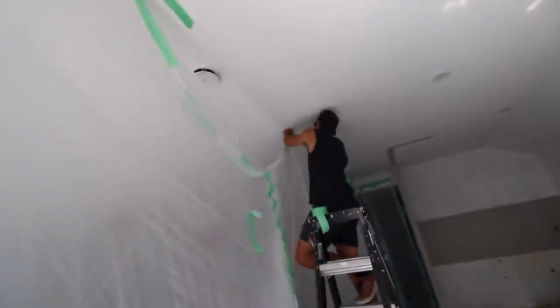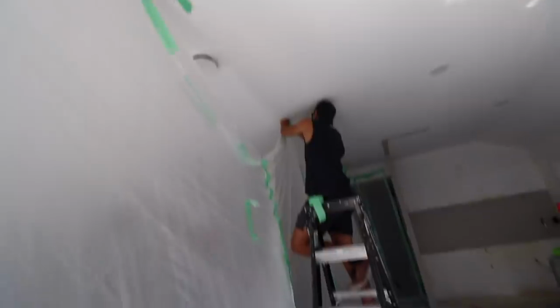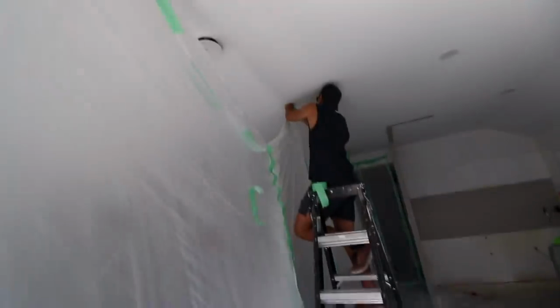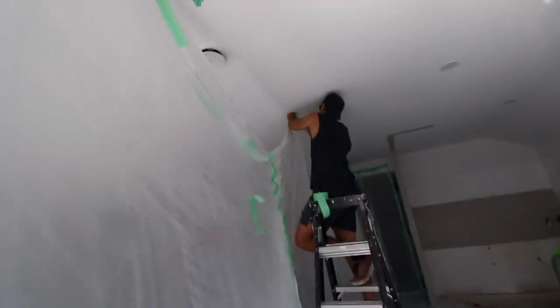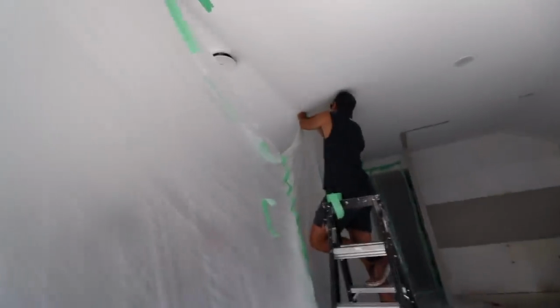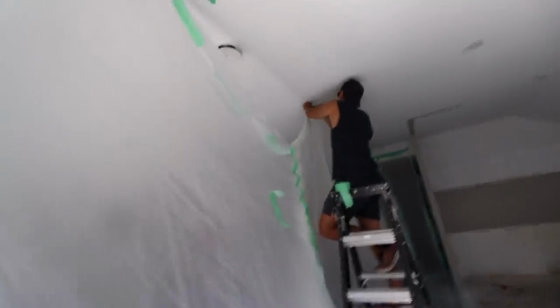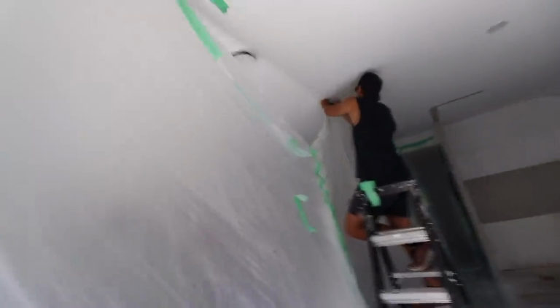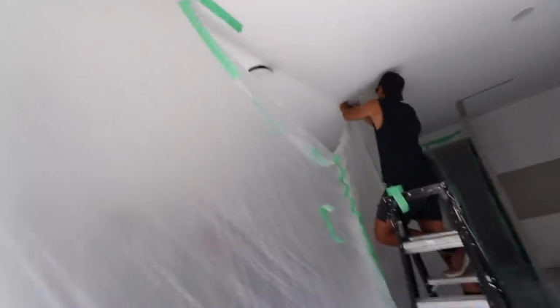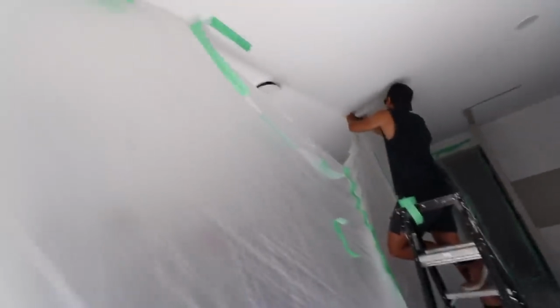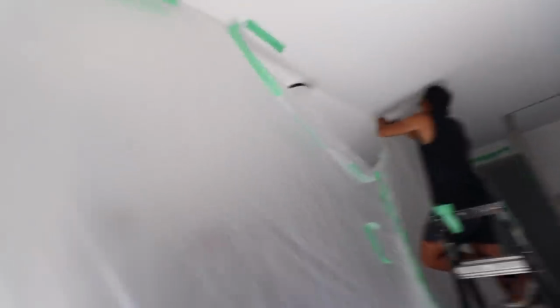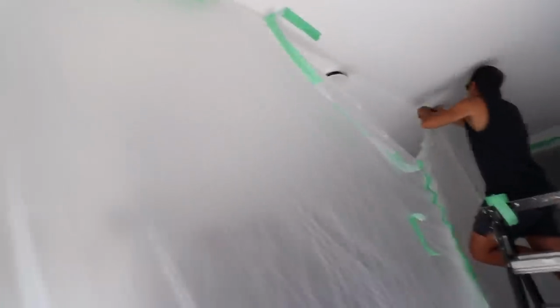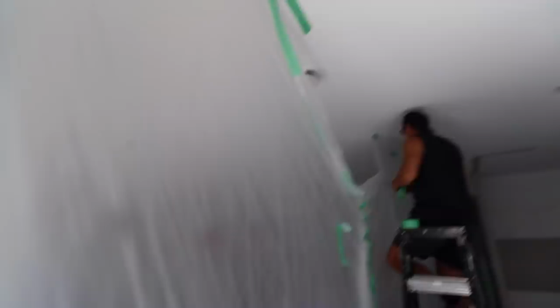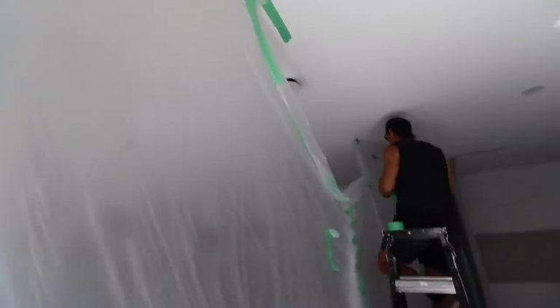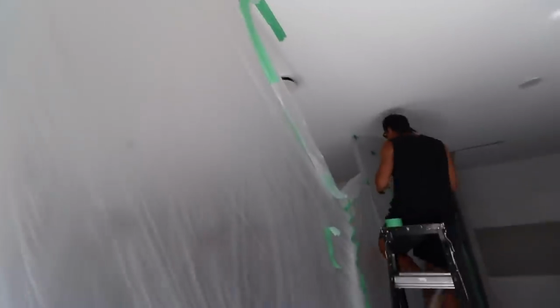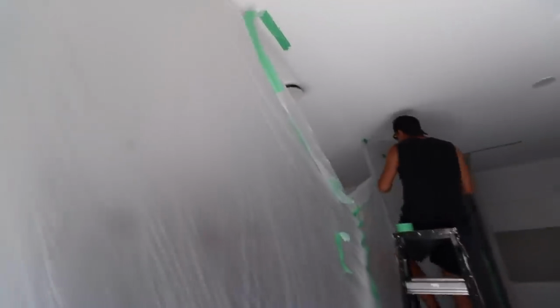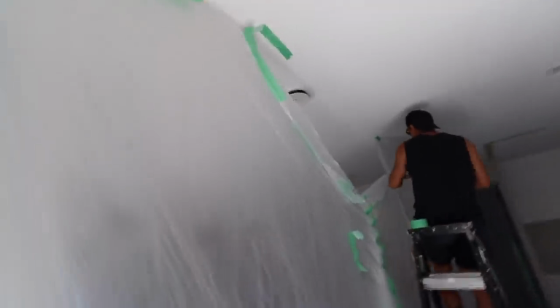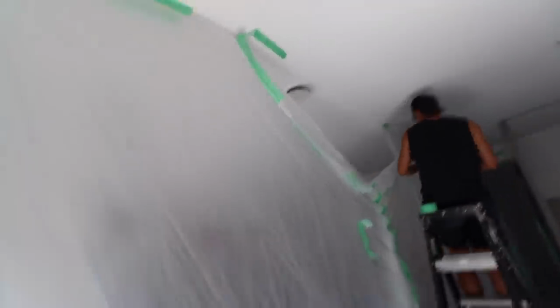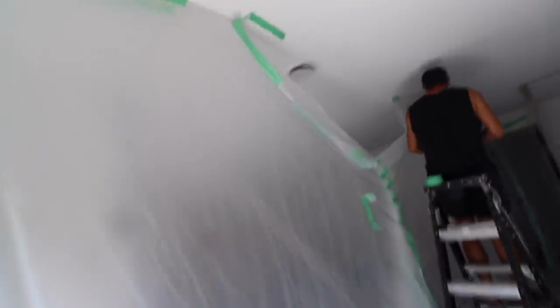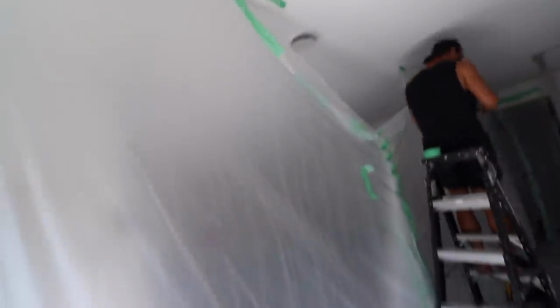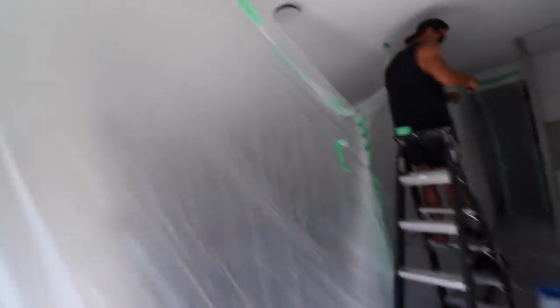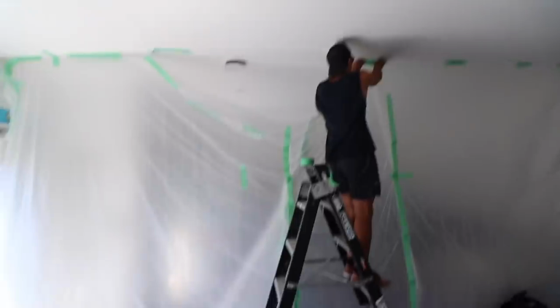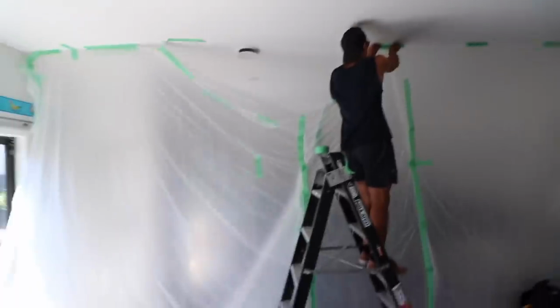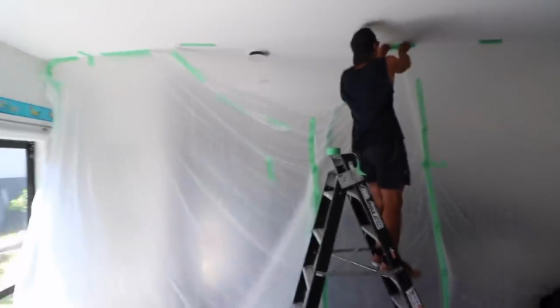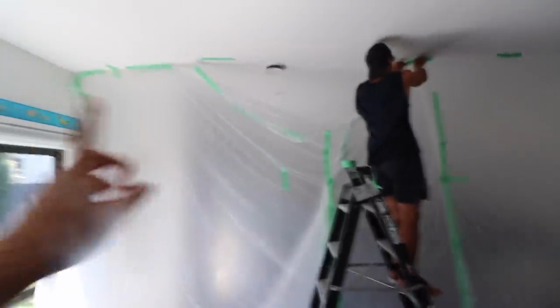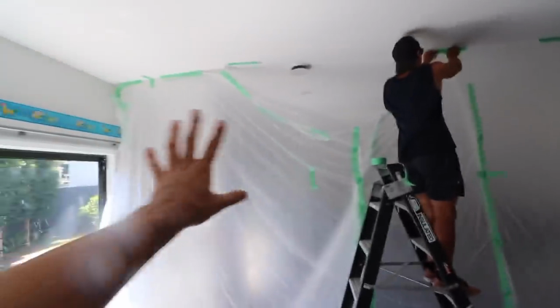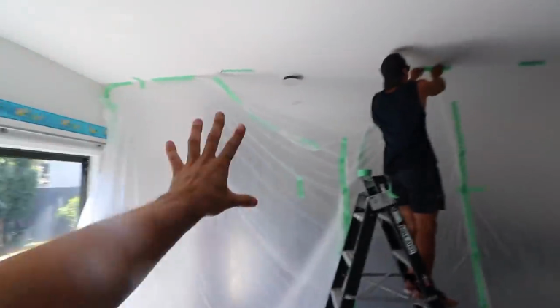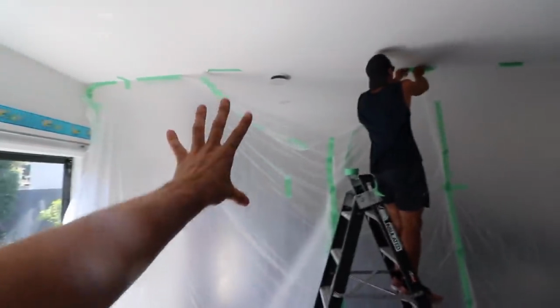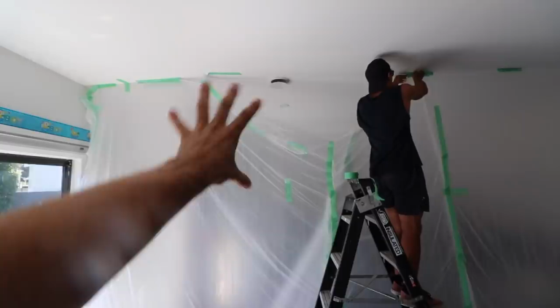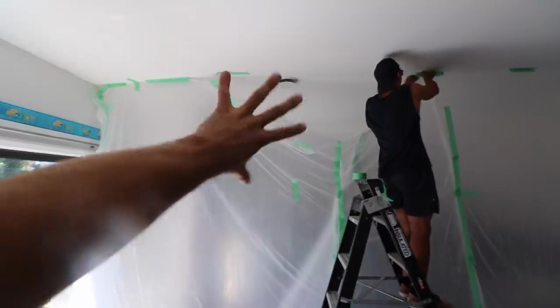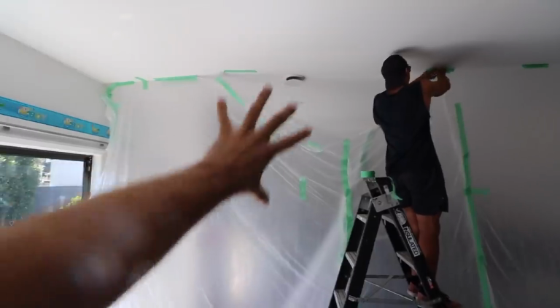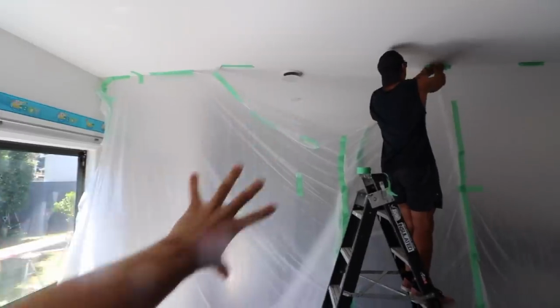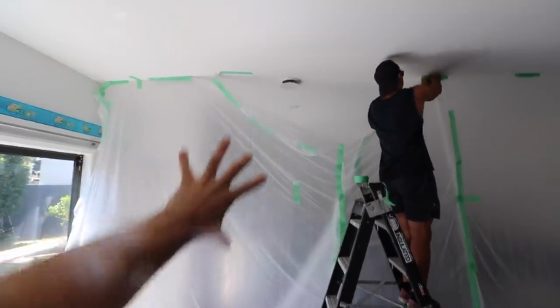The plastic wall experiment might be failing — the wind keeps catching it and pulling it.